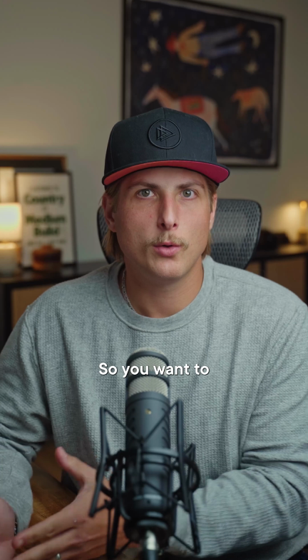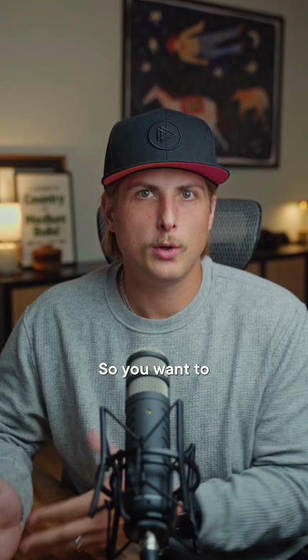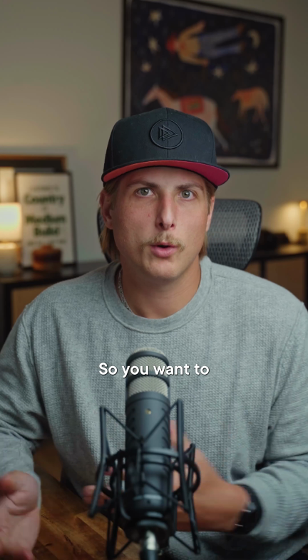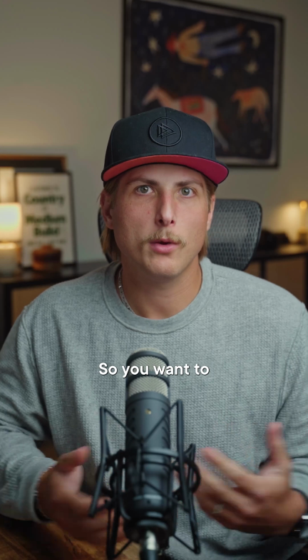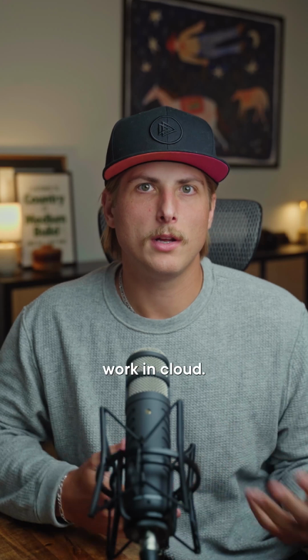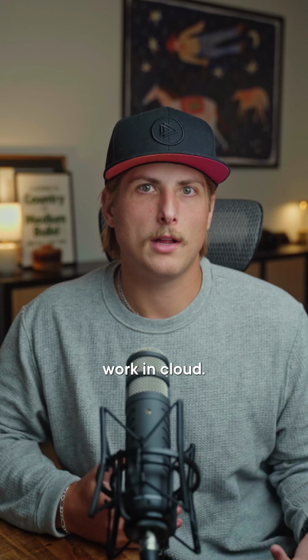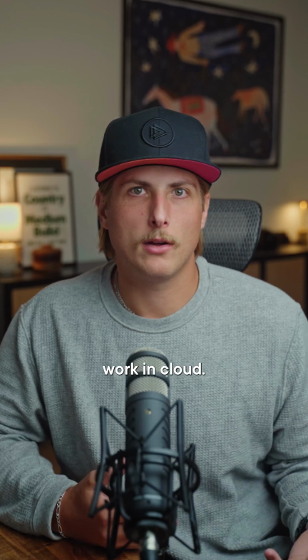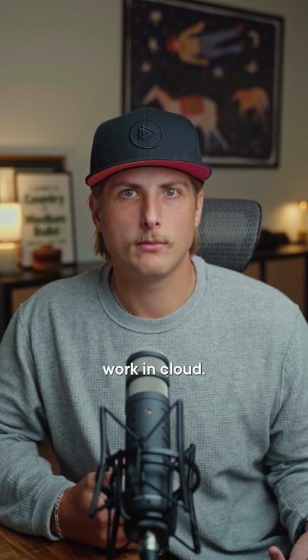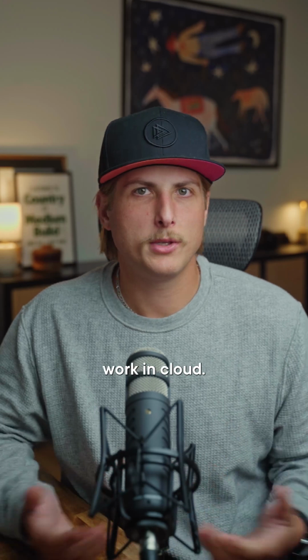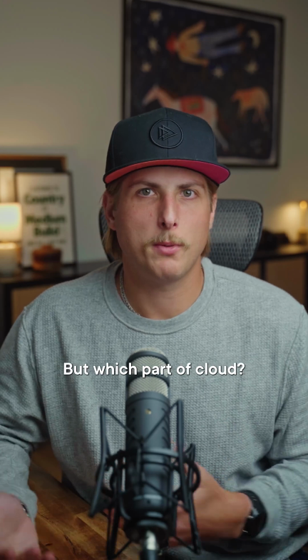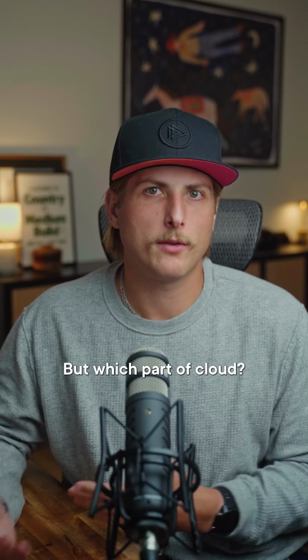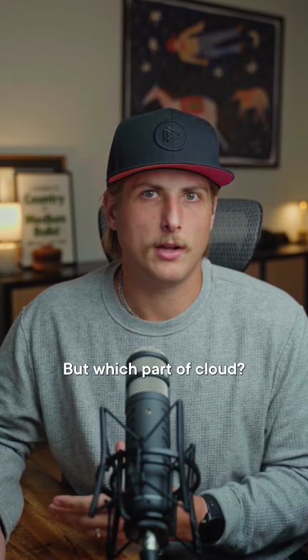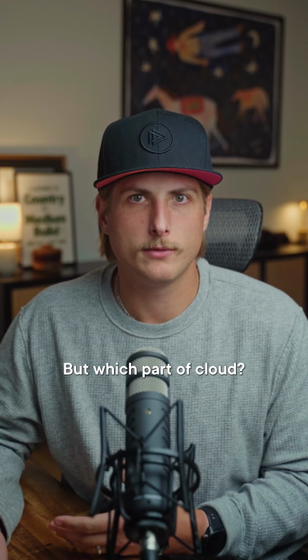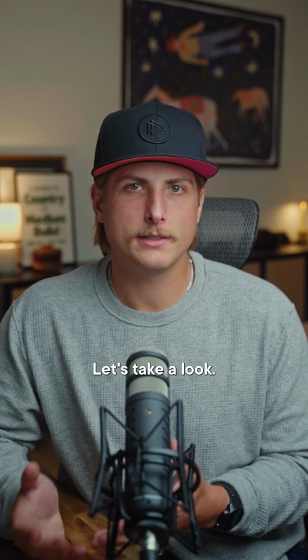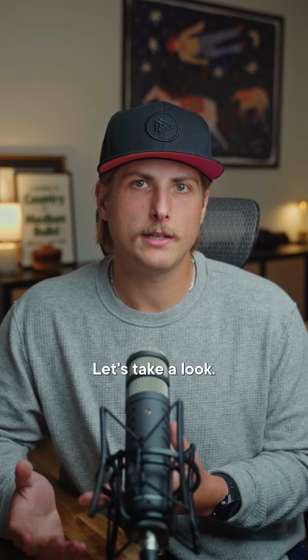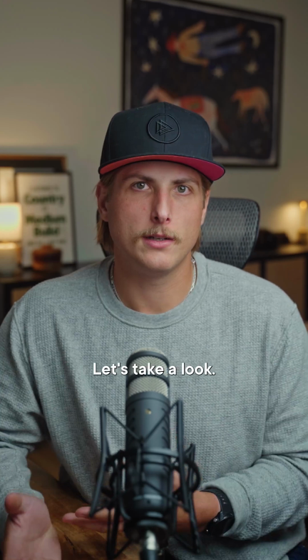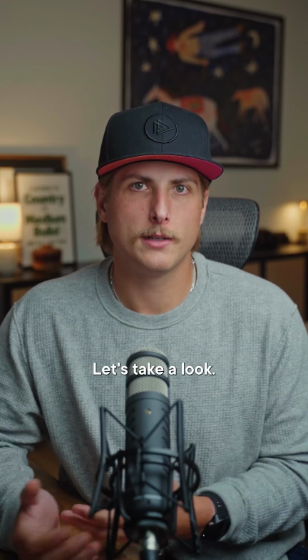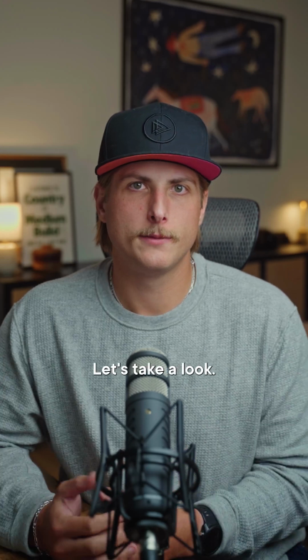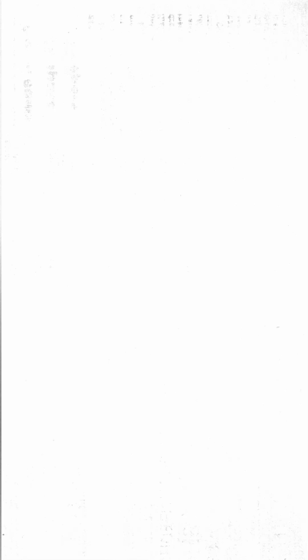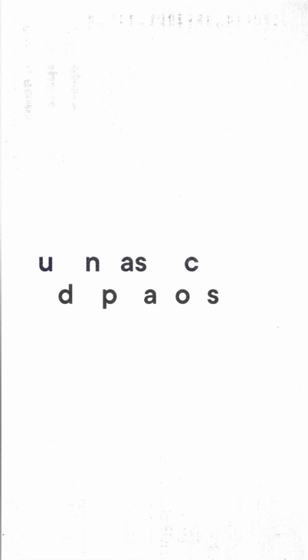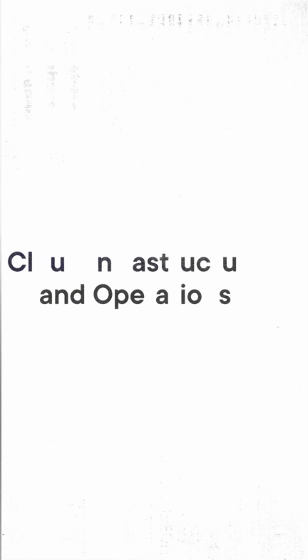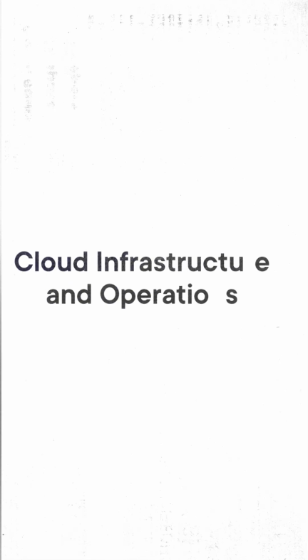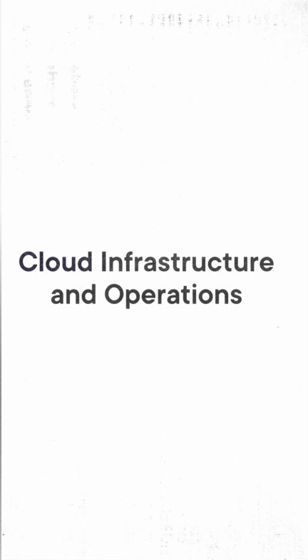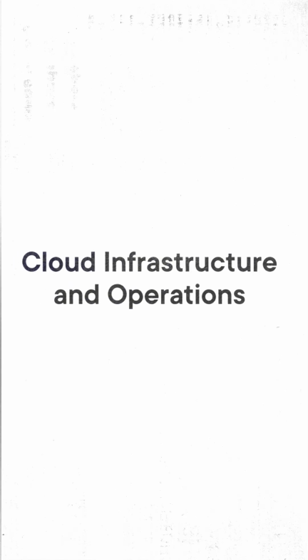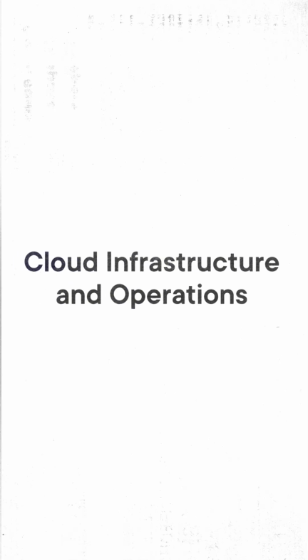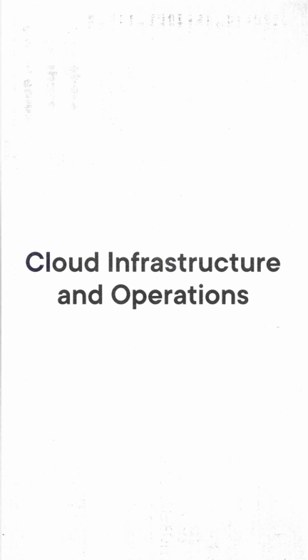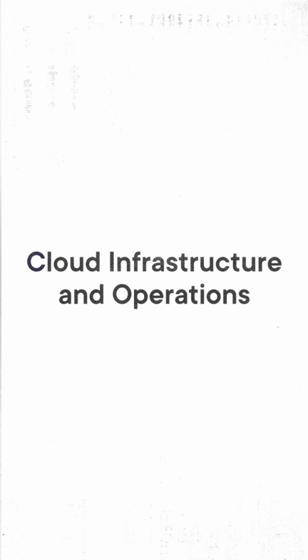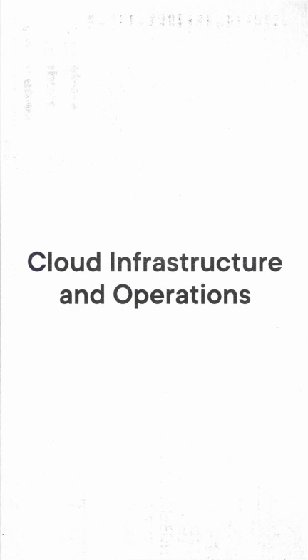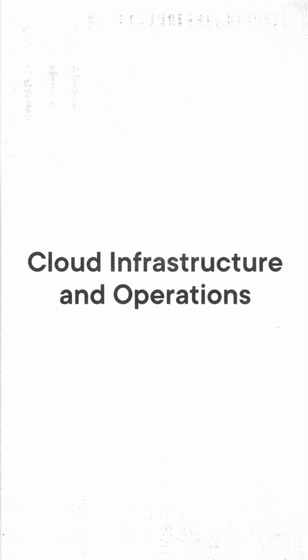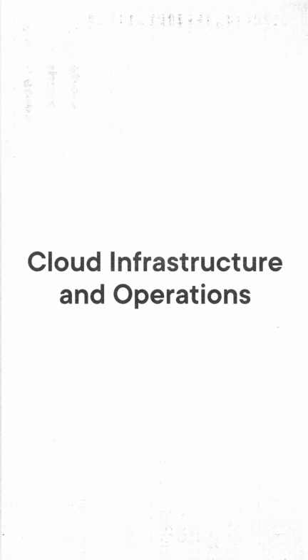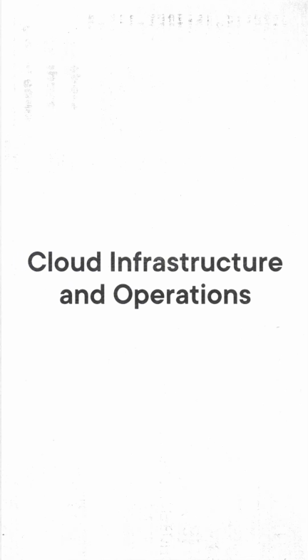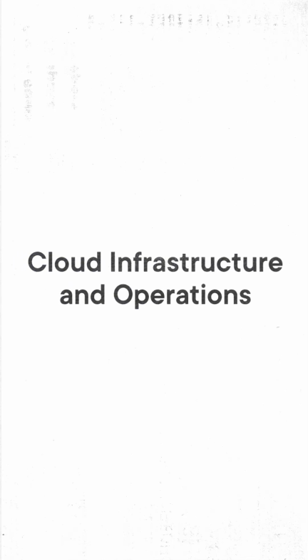So you want to work in cloud, but which part of cloud? Let's take a look. First up: cloud infrastructure and operations.